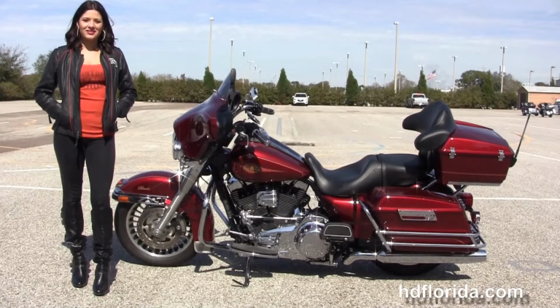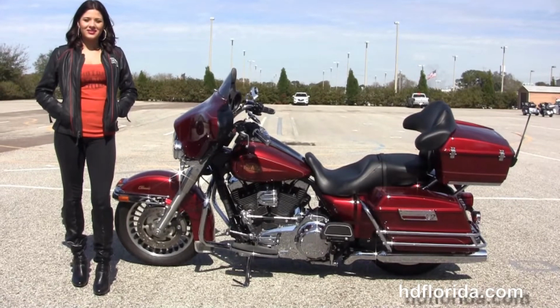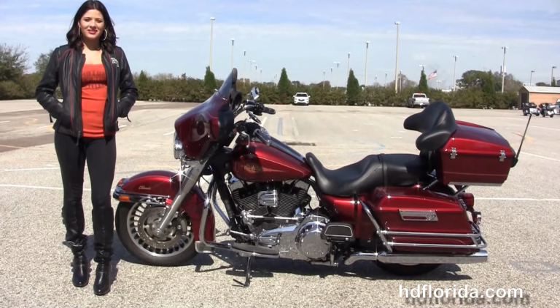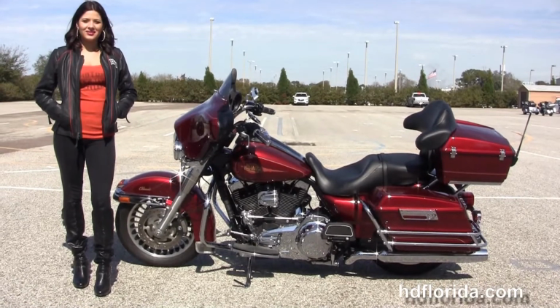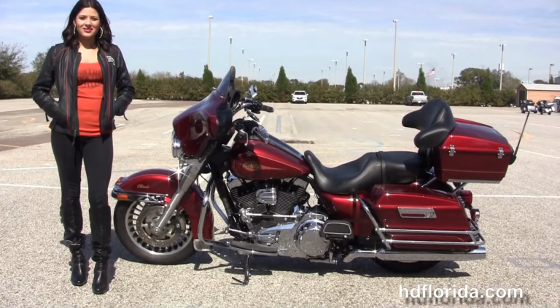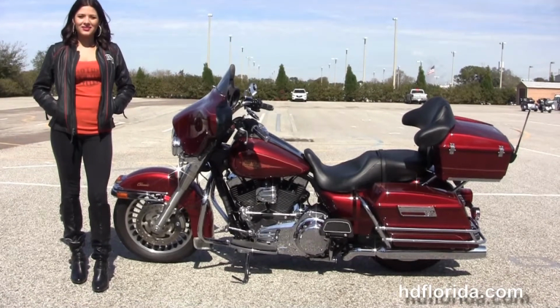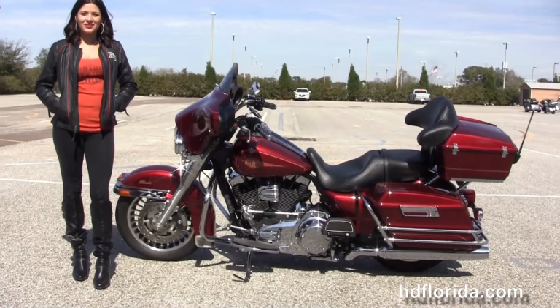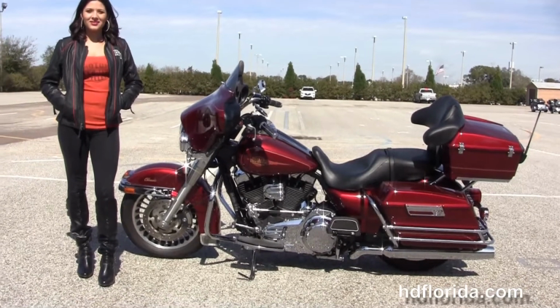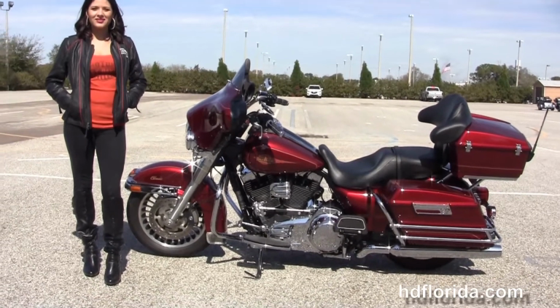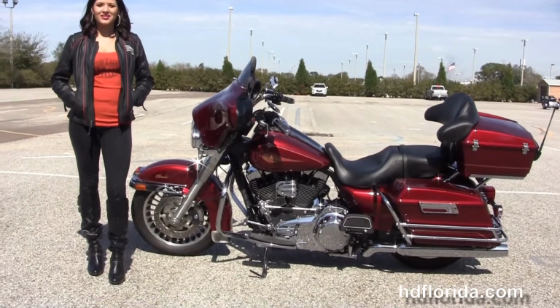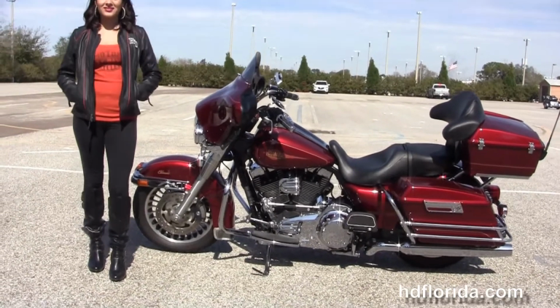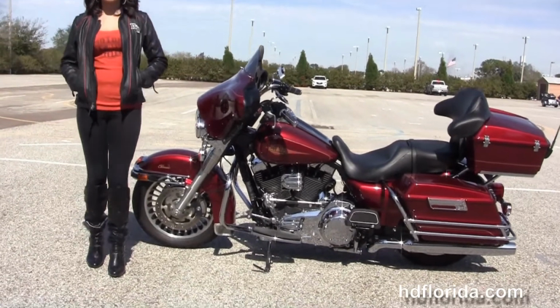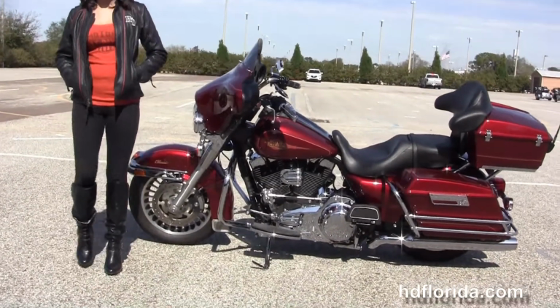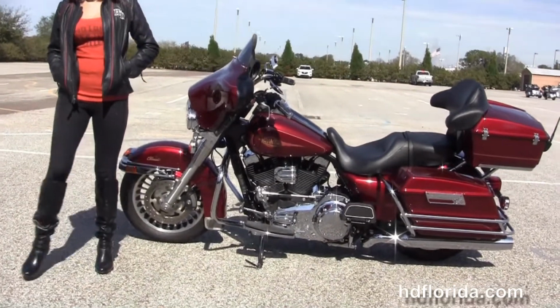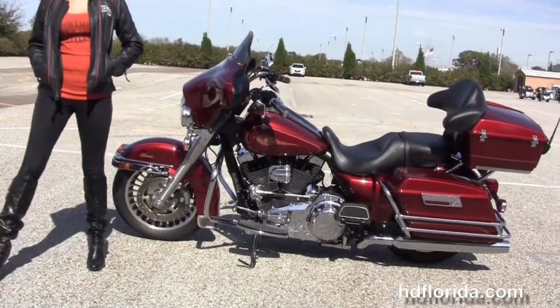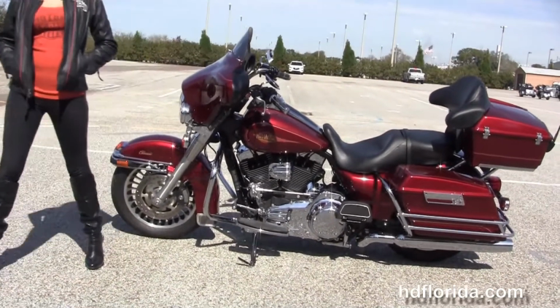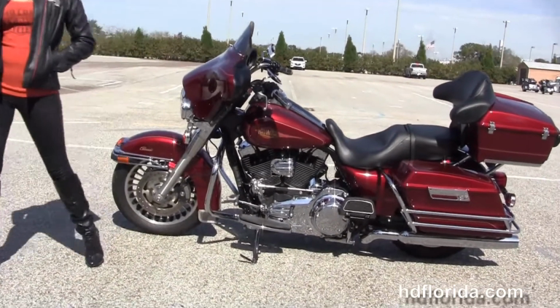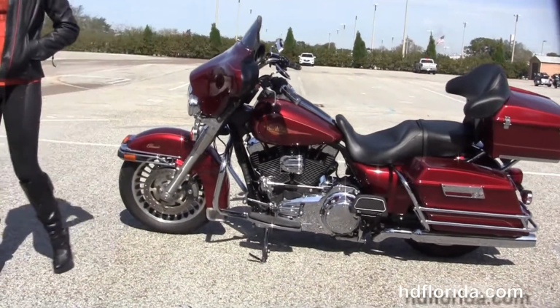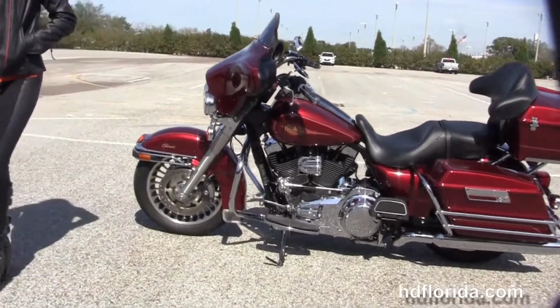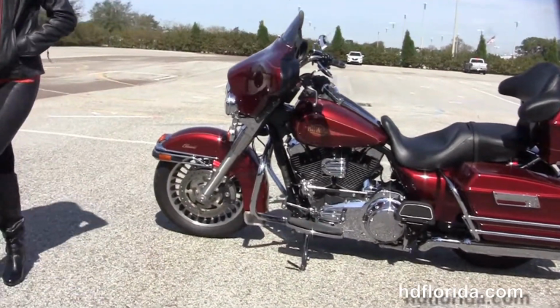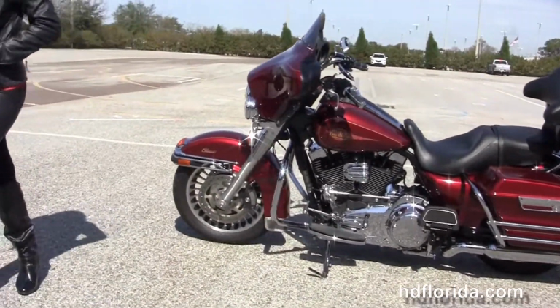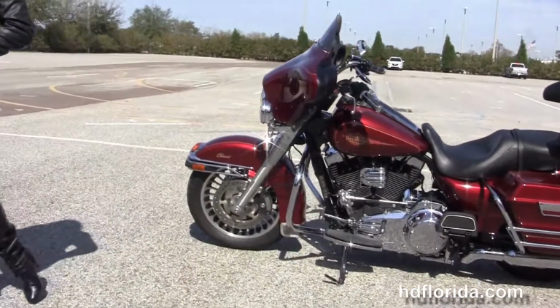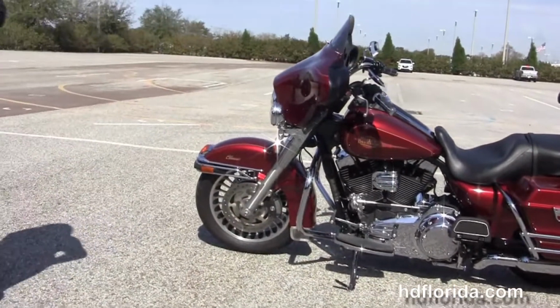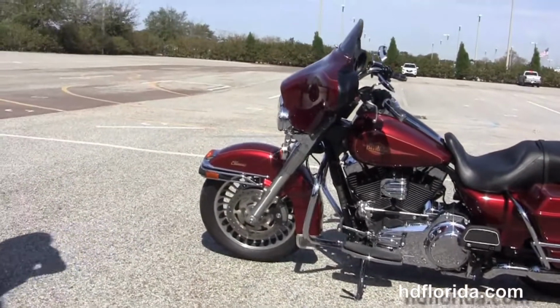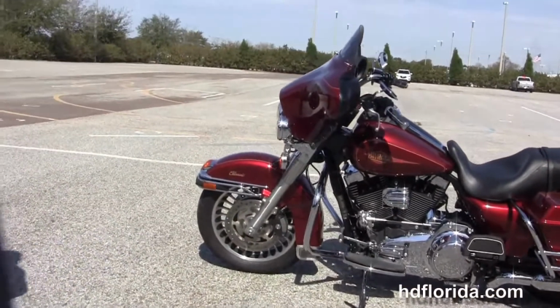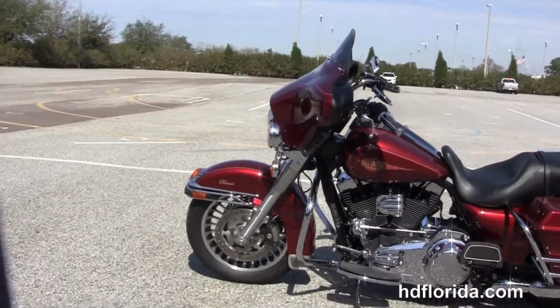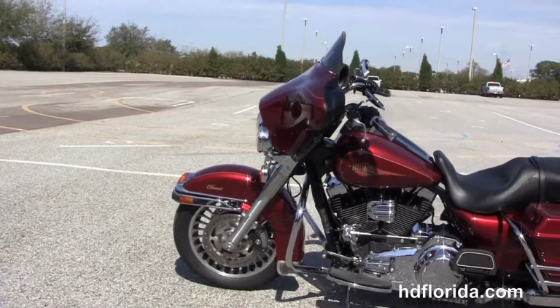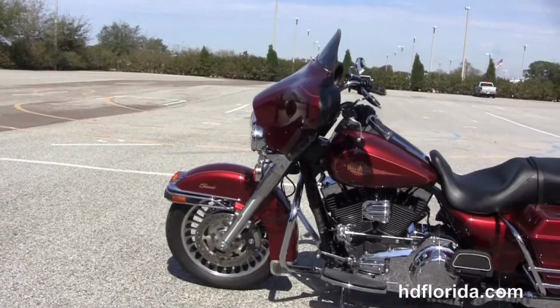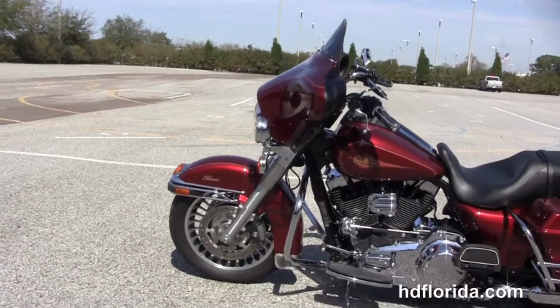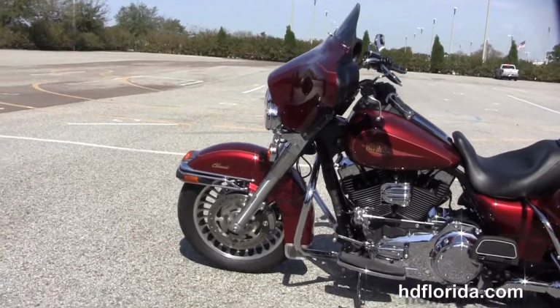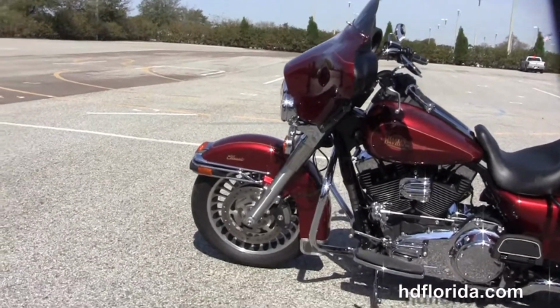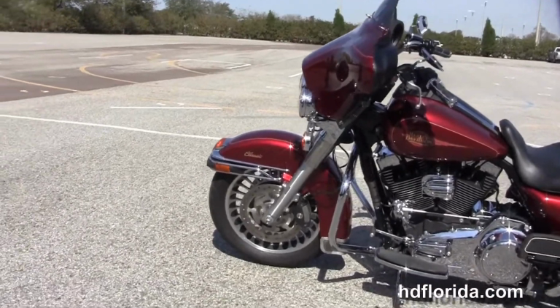This classic starts out front with the black and brushed 28-spoke knuckle wheels, dual disc brakes, and the chrome and rubber front bumper.